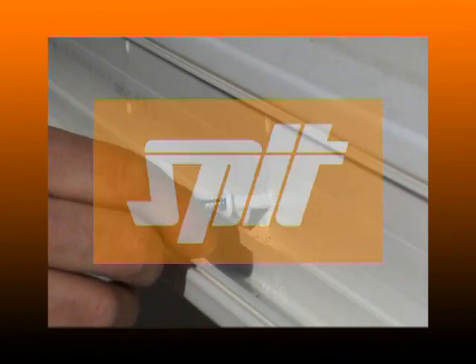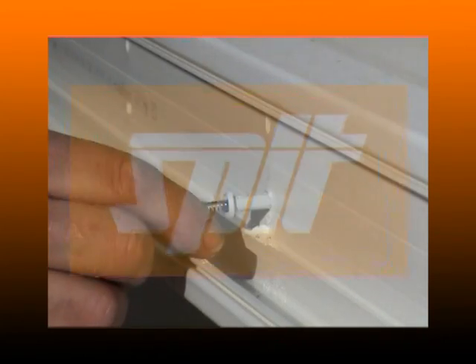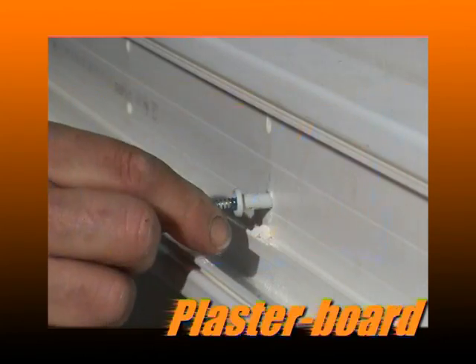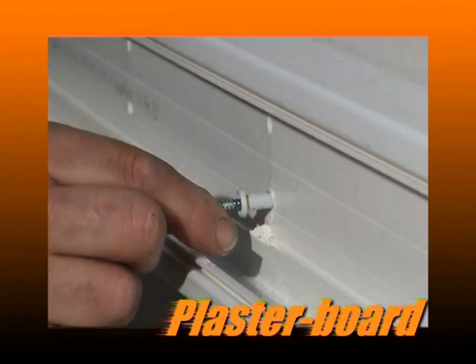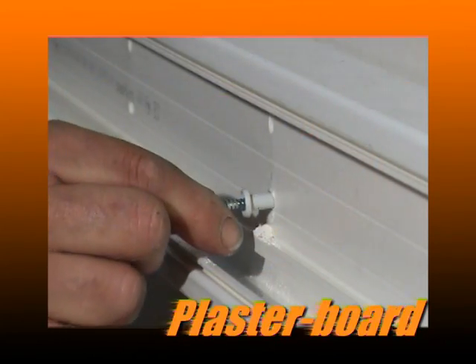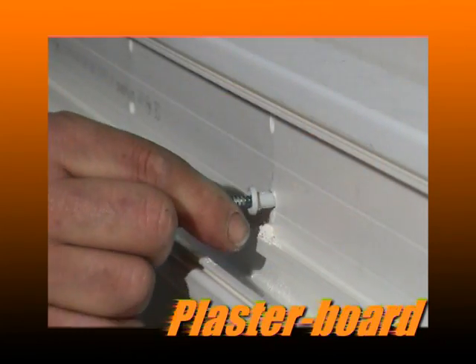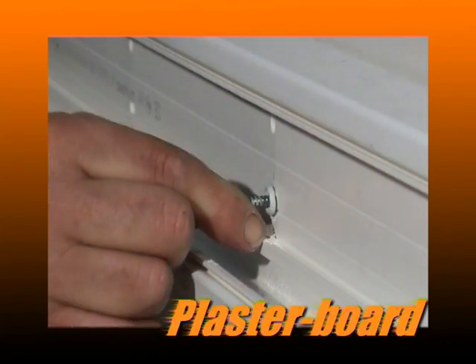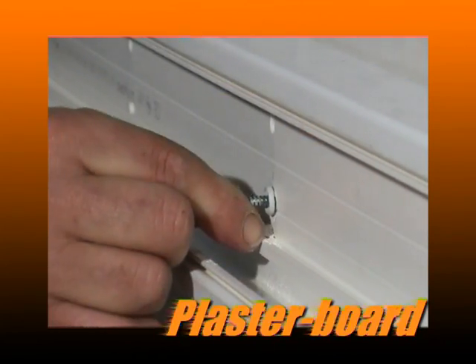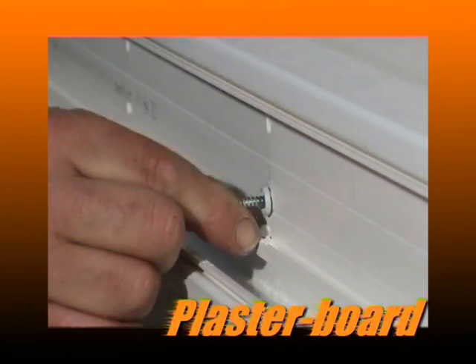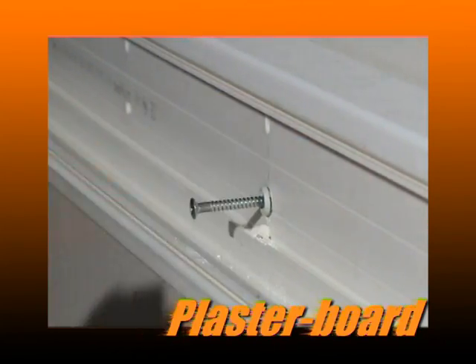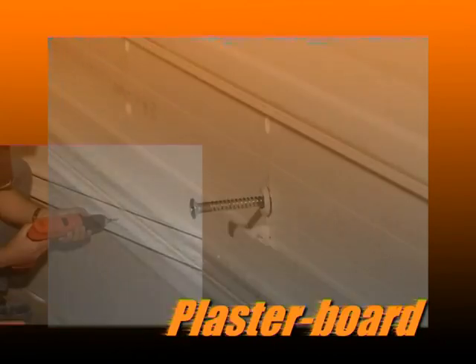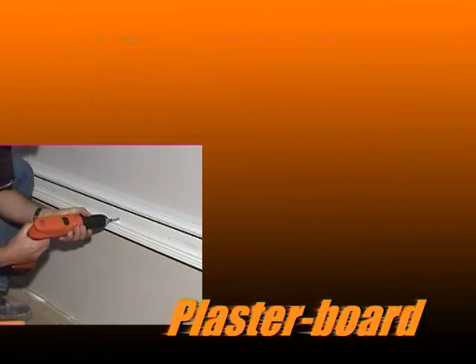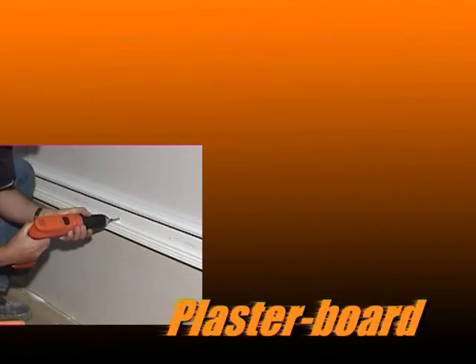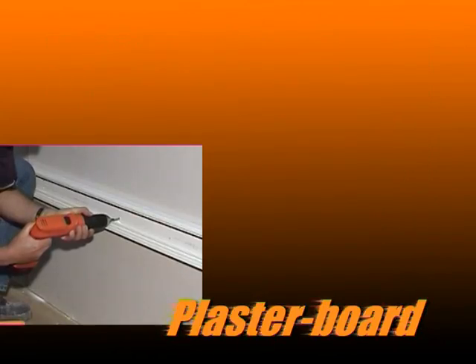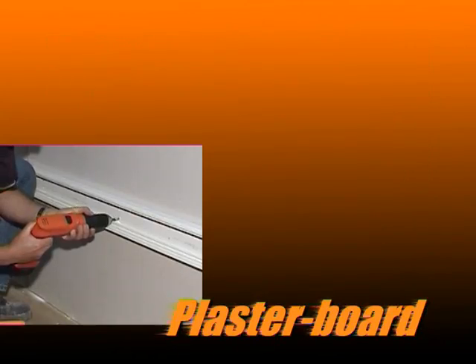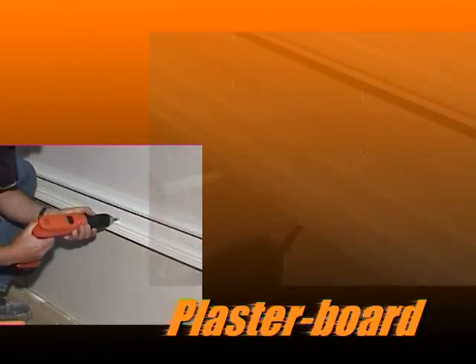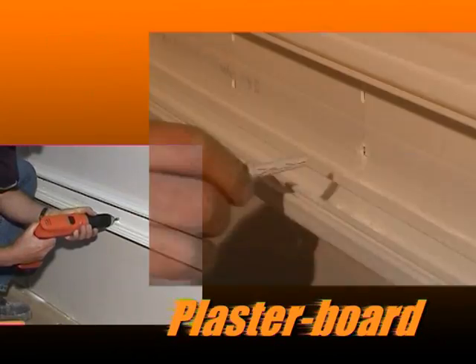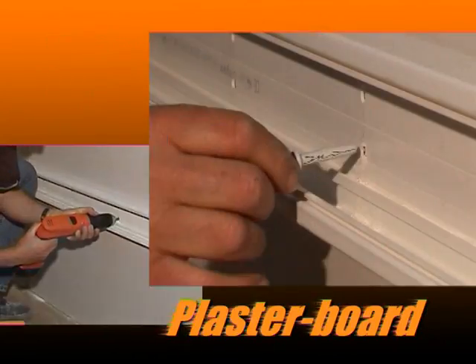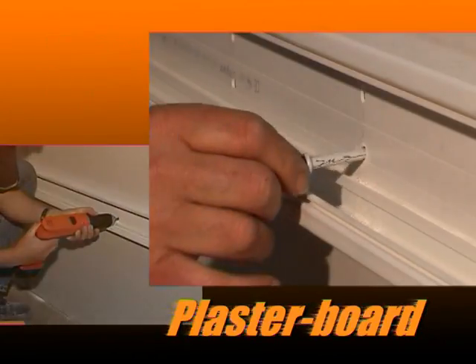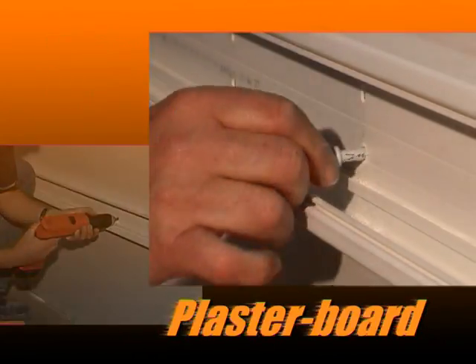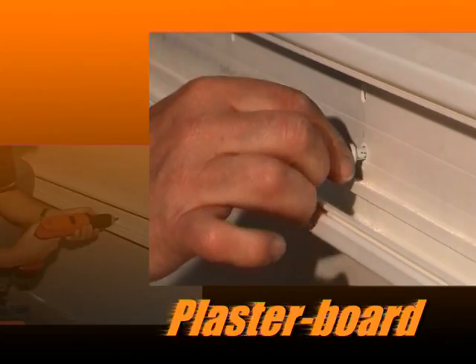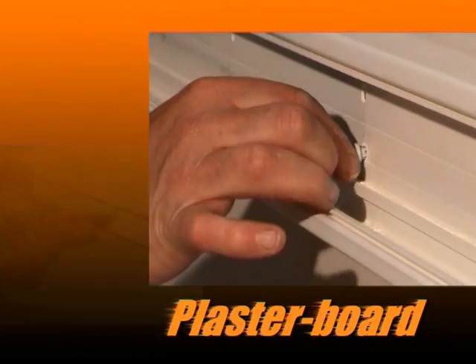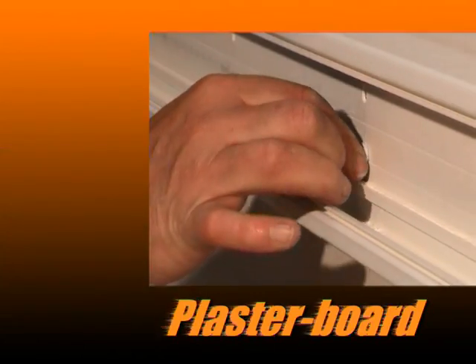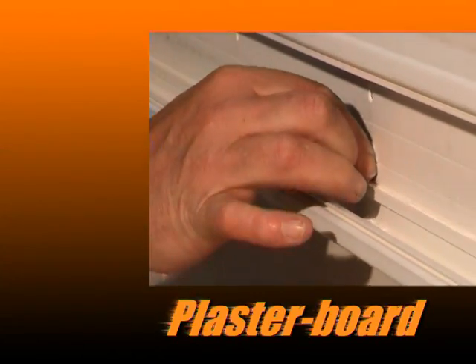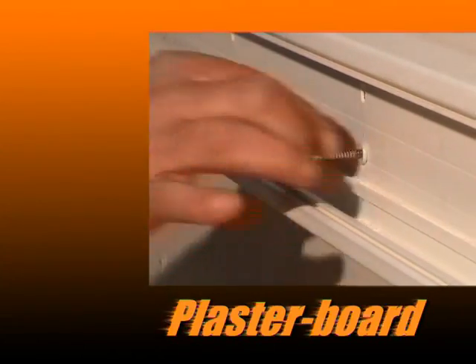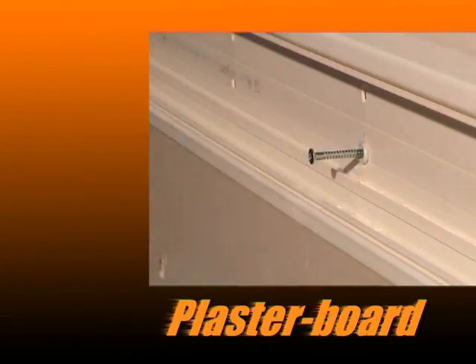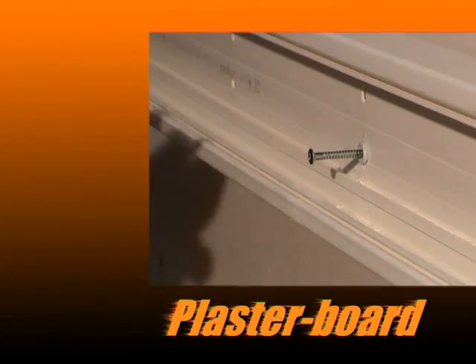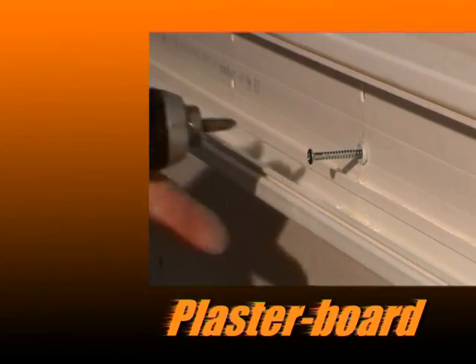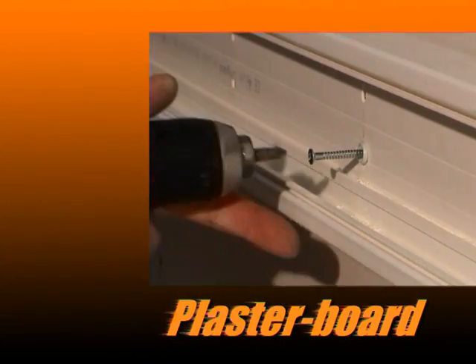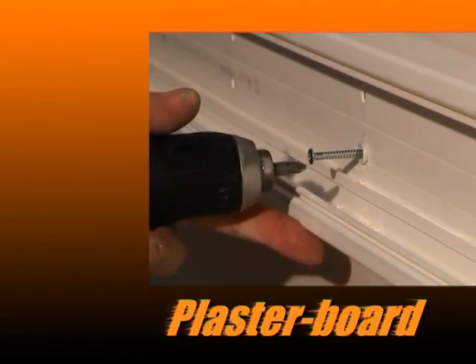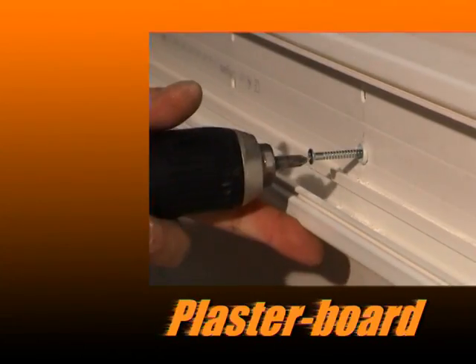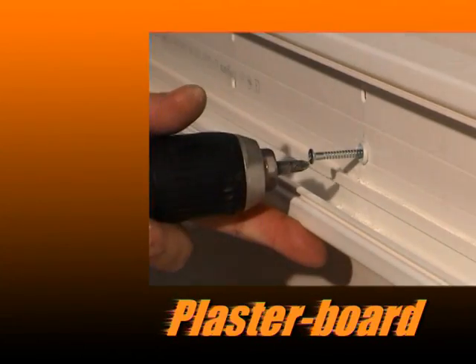Finally, cable trunking, saddles and sockets for electricians.